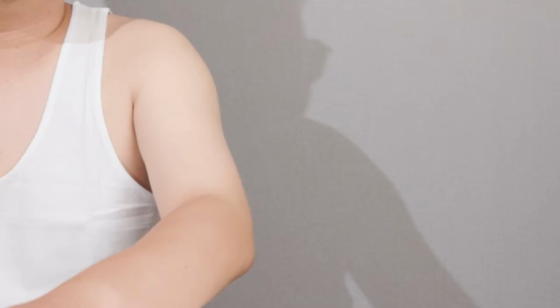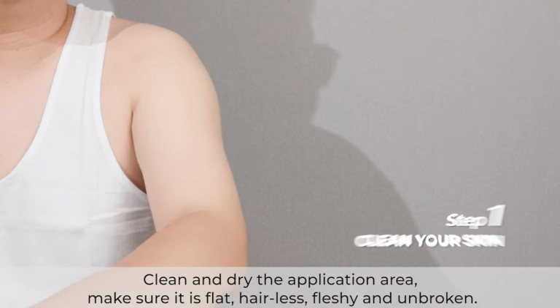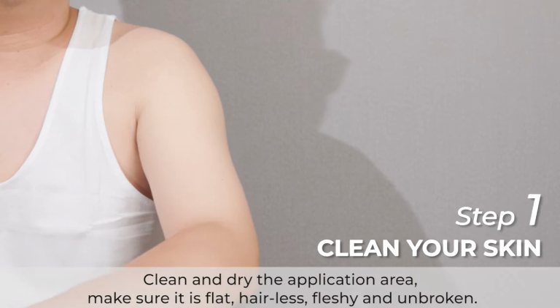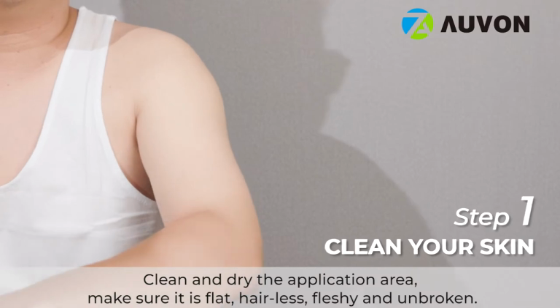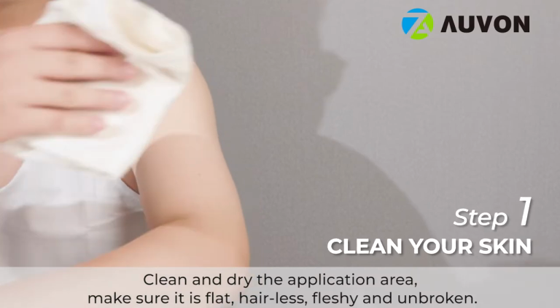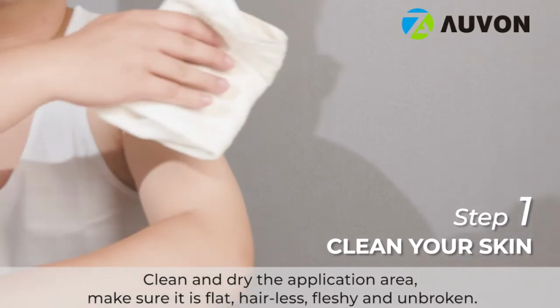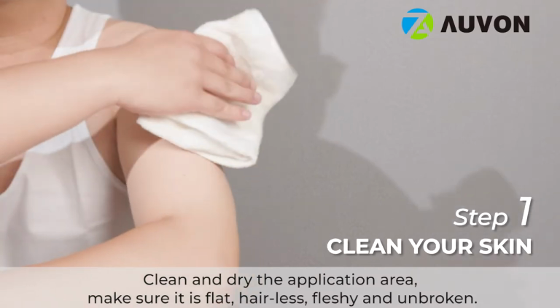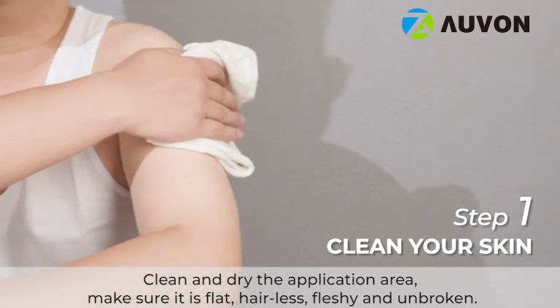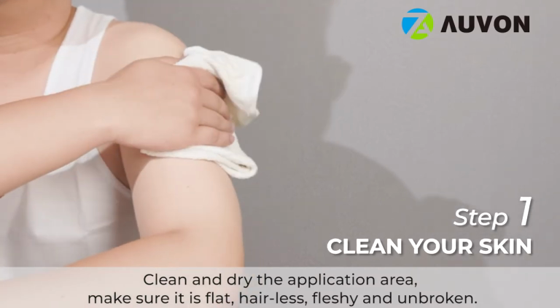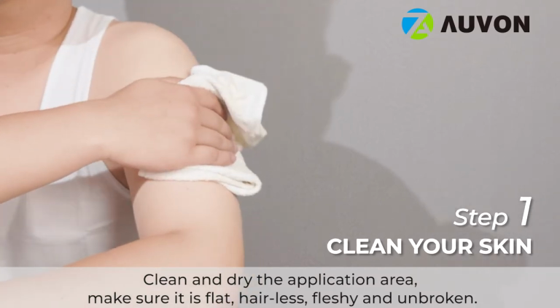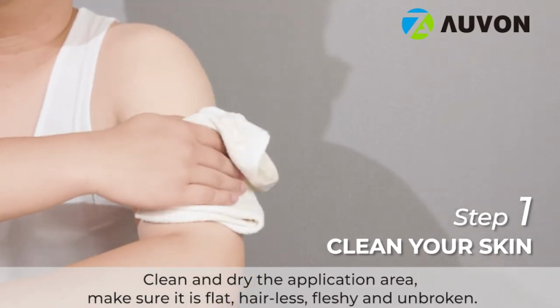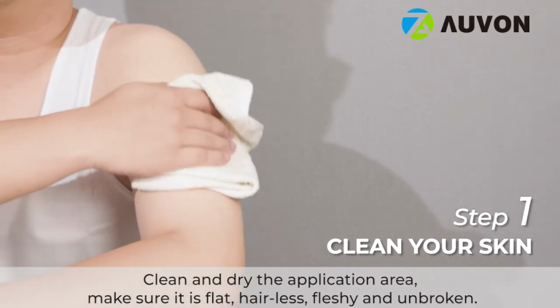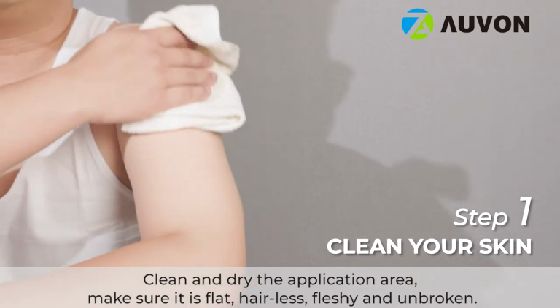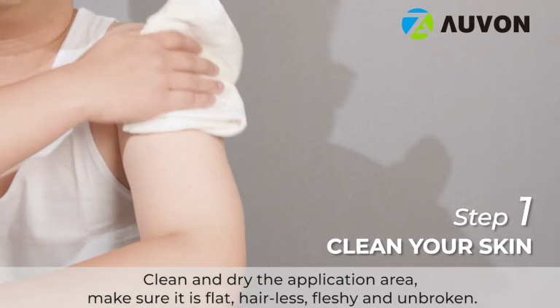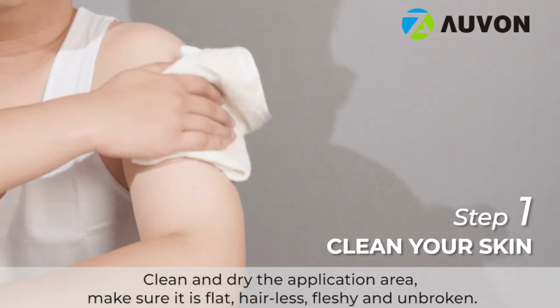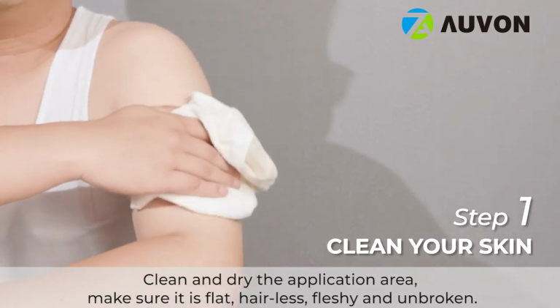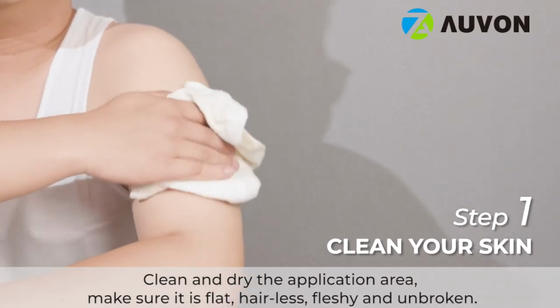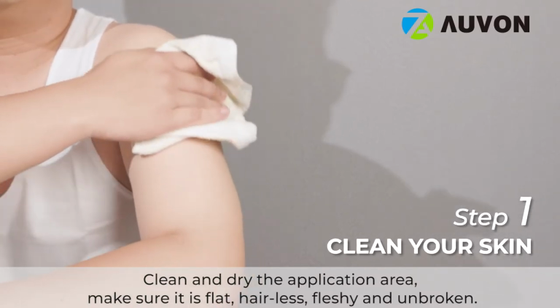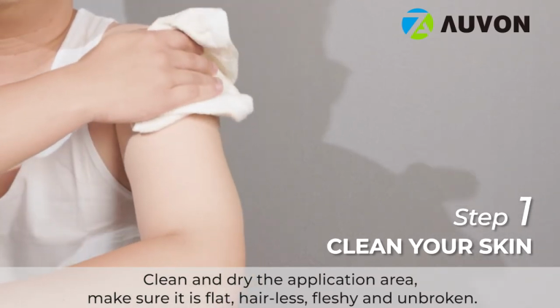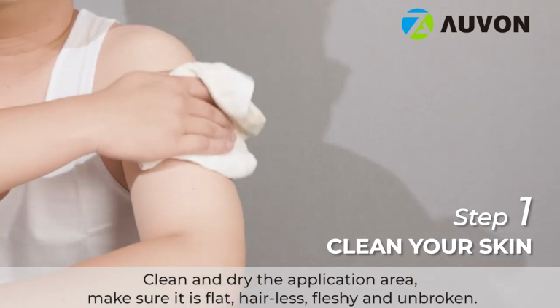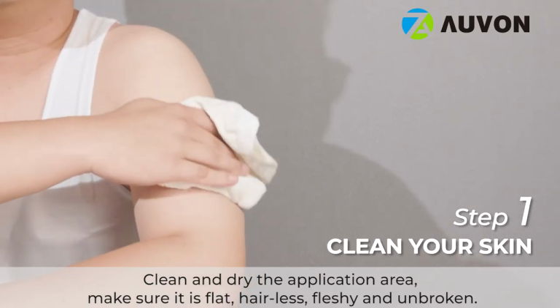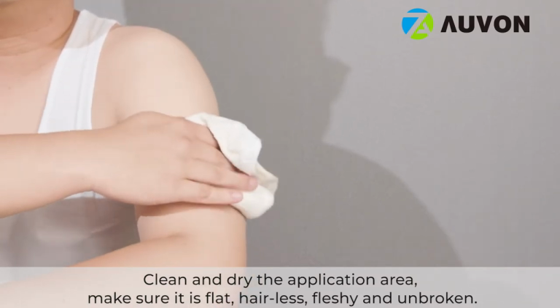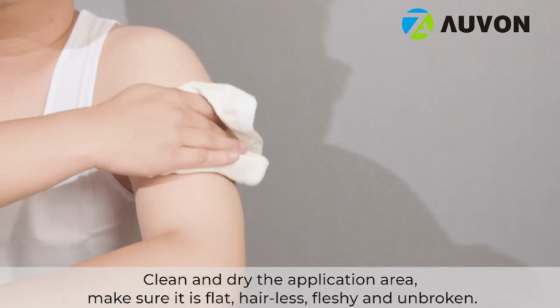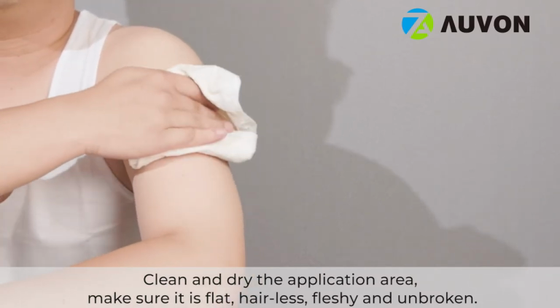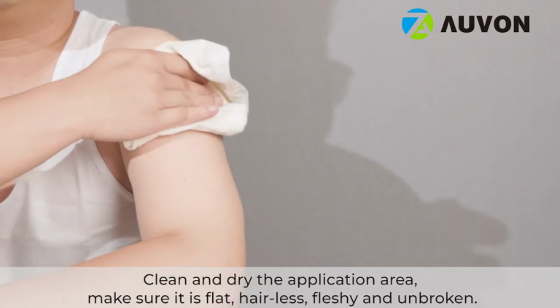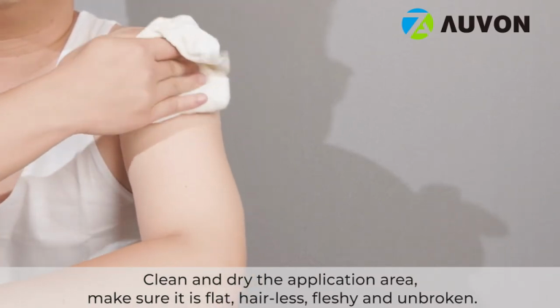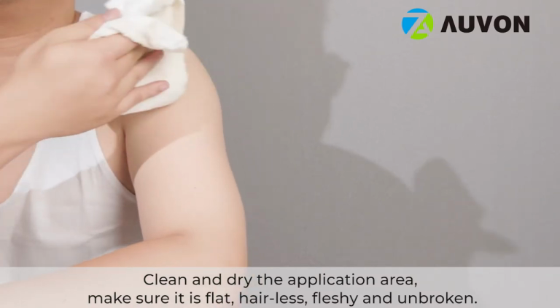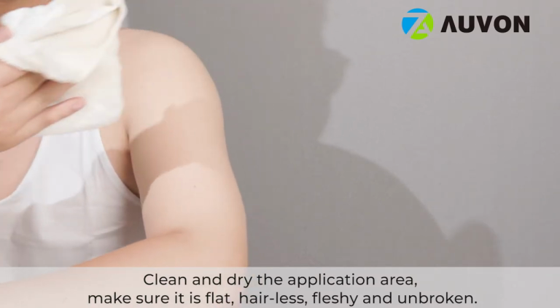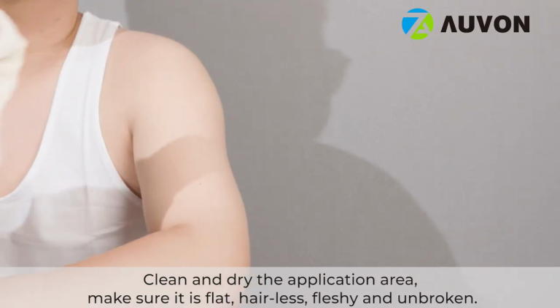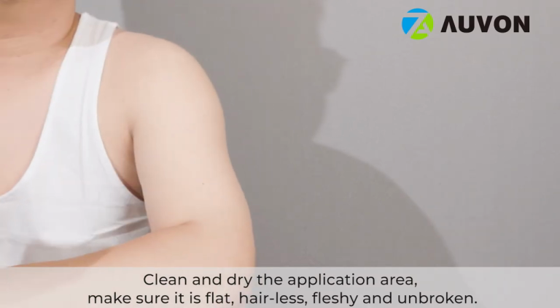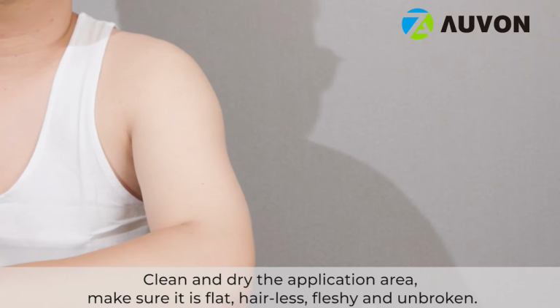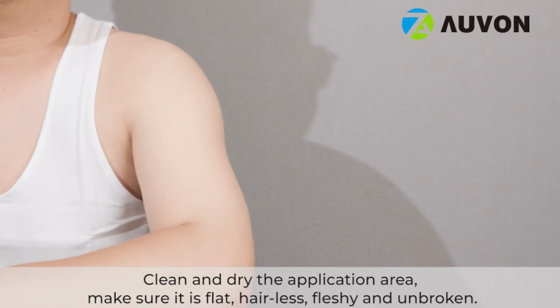Clean and dry the application area. Make sure it is flat, hairless, fleshy and unbroken.